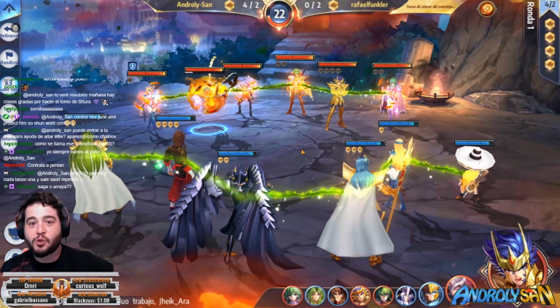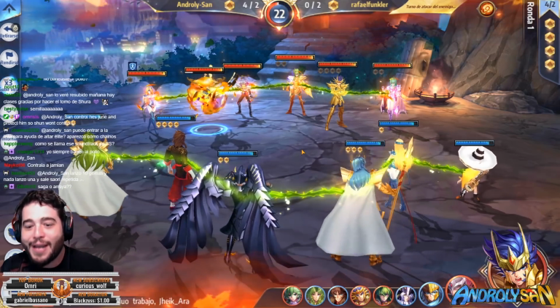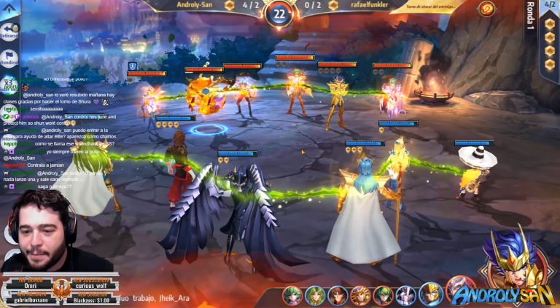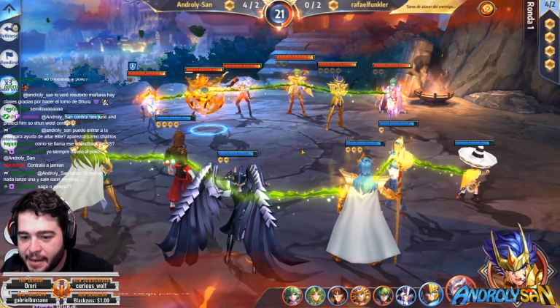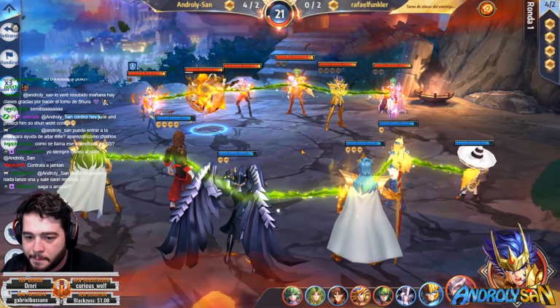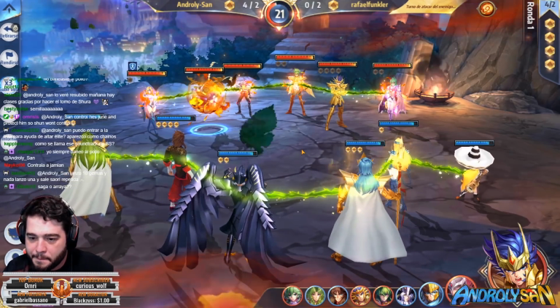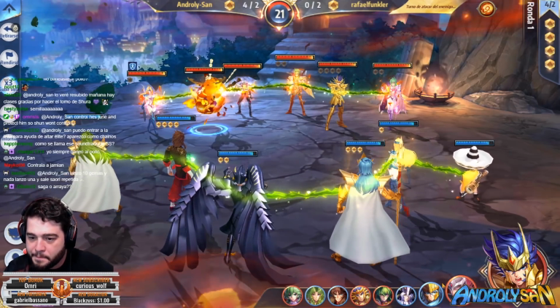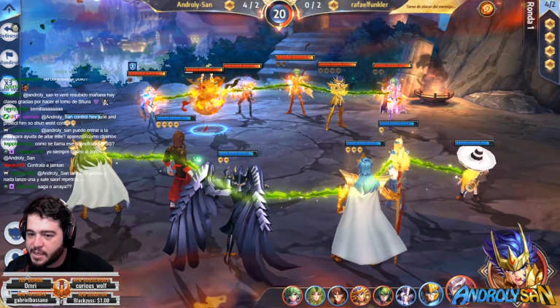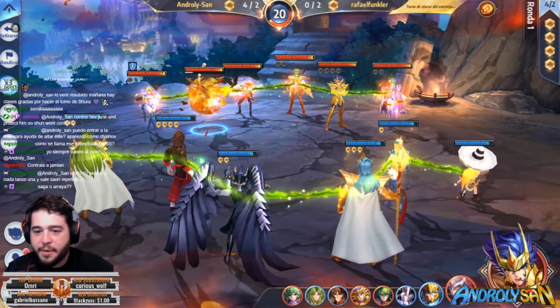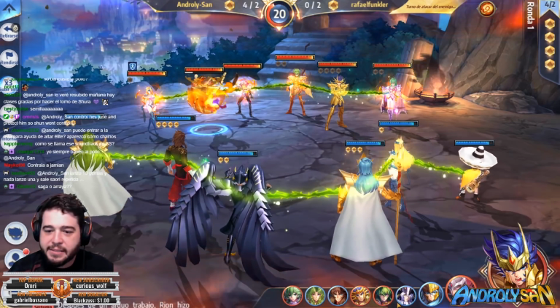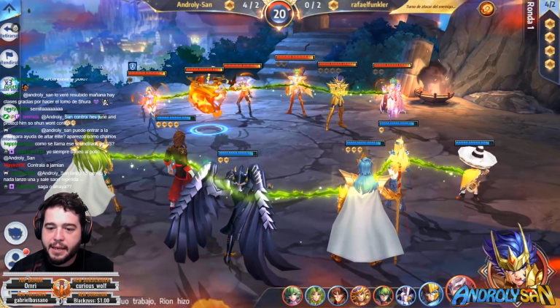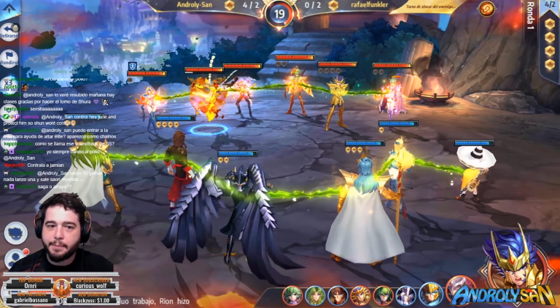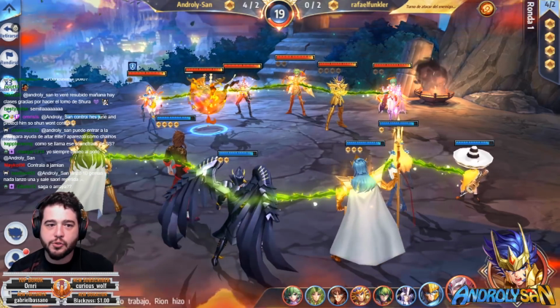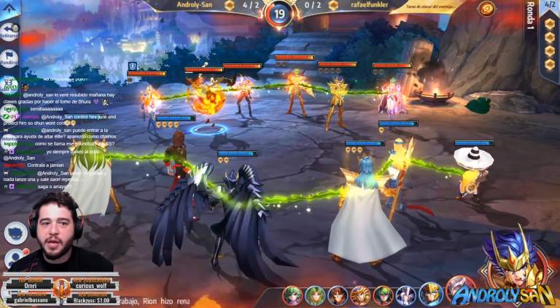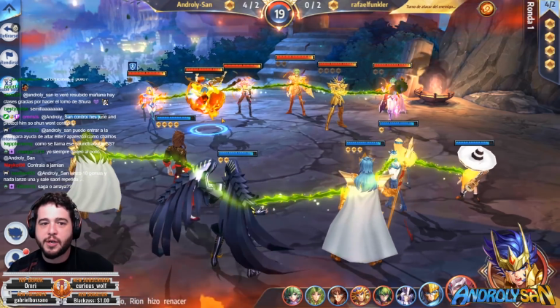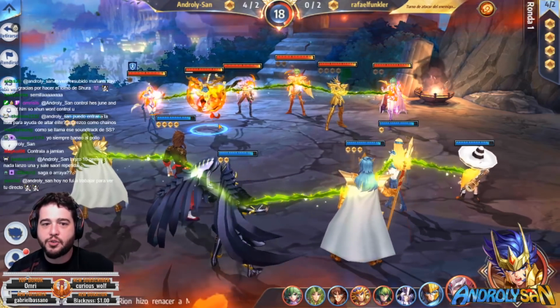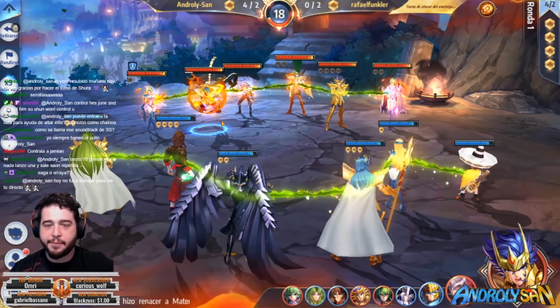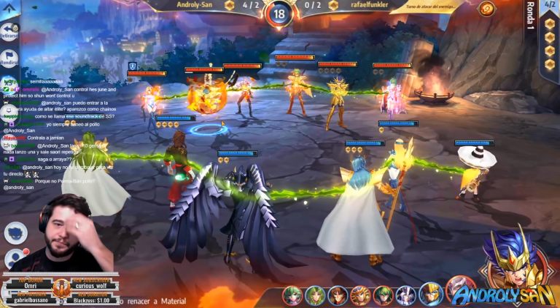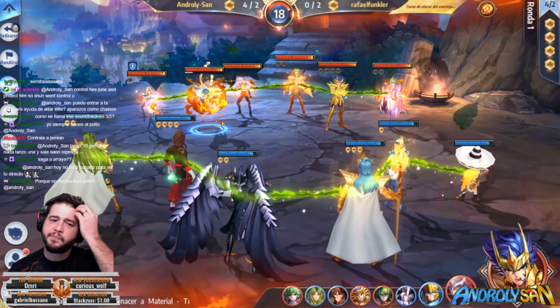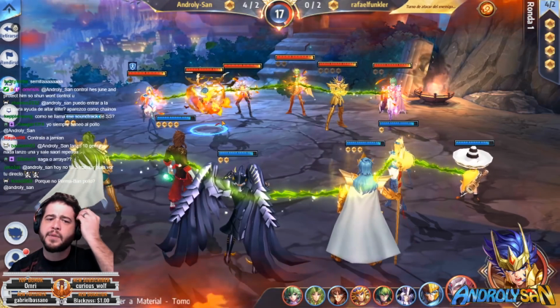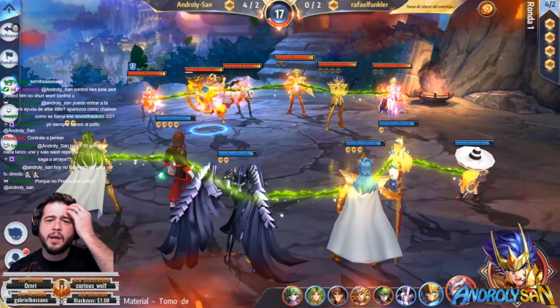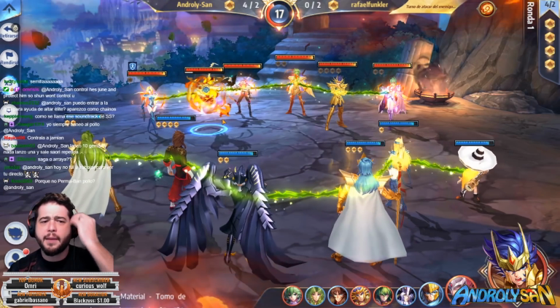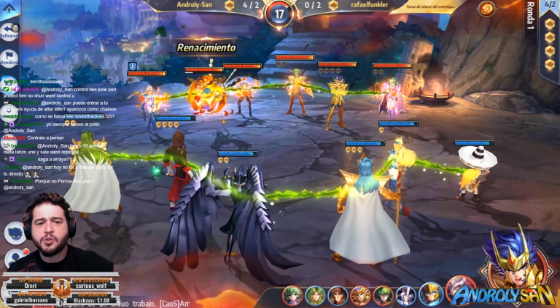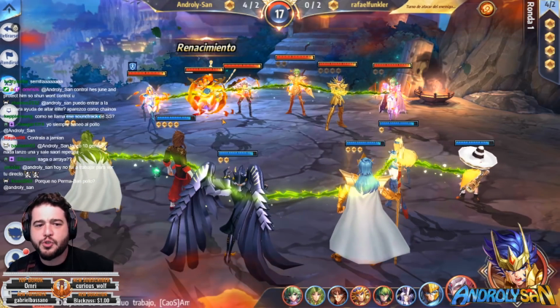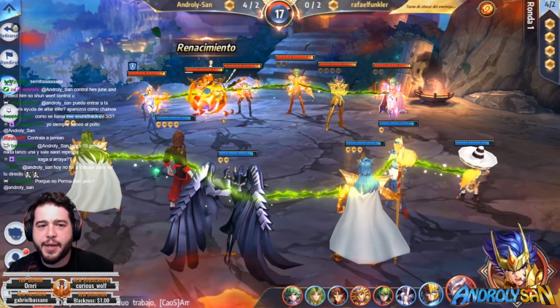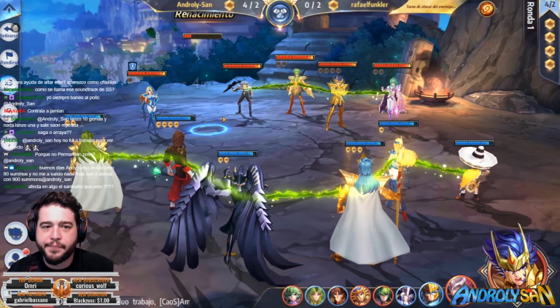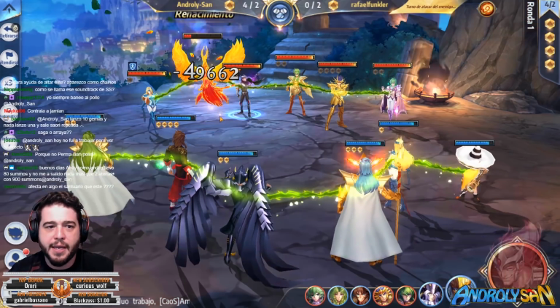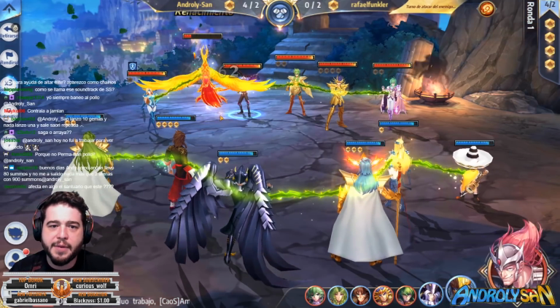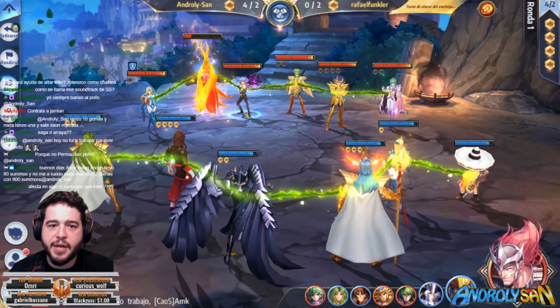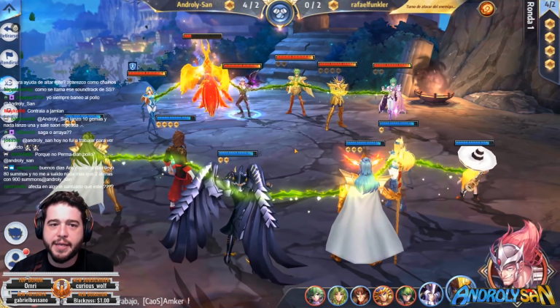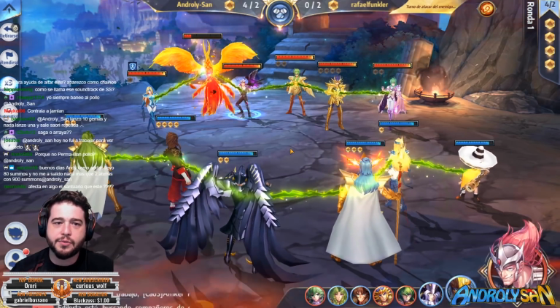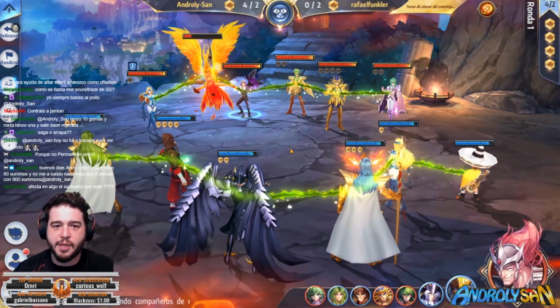Controlling Yamiyan — she moves before Minos. Going to control Junek instead and try to kill something with that.